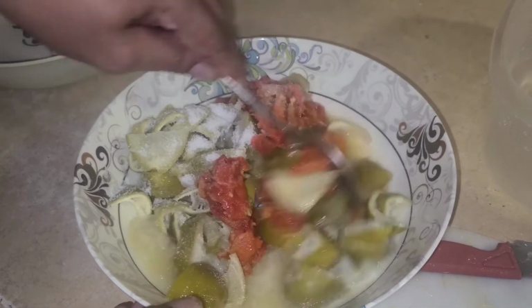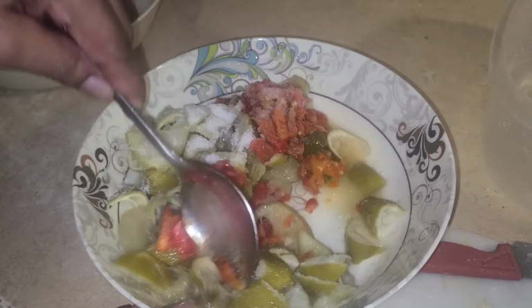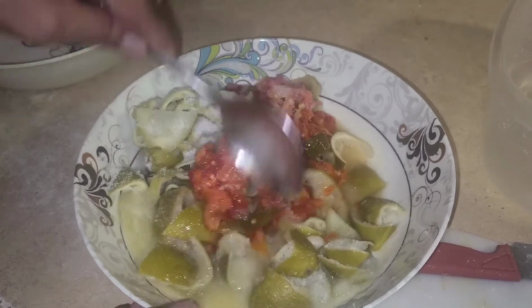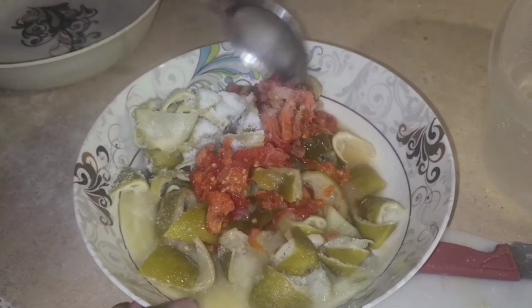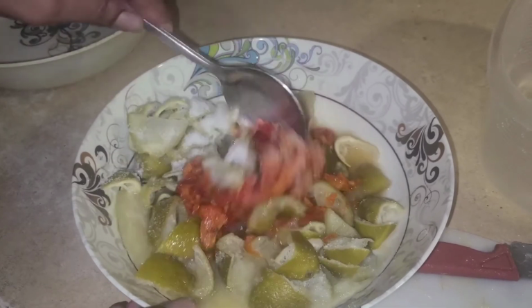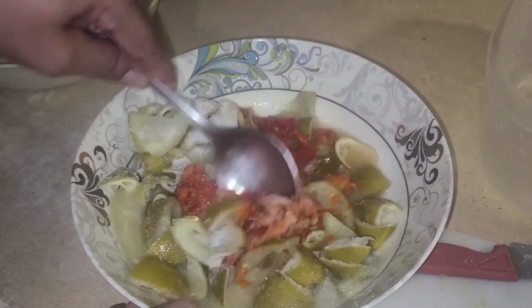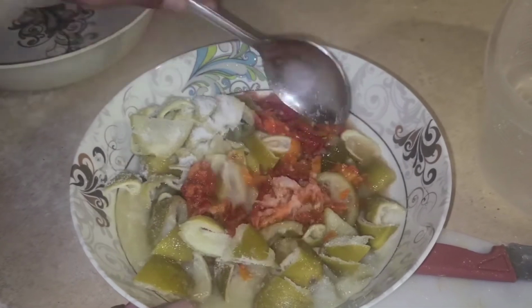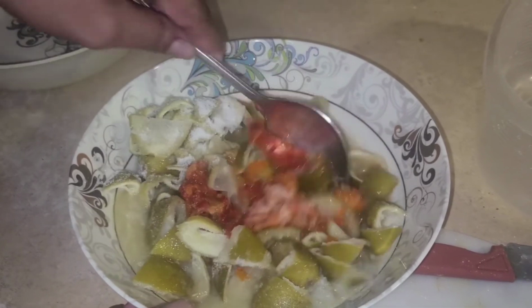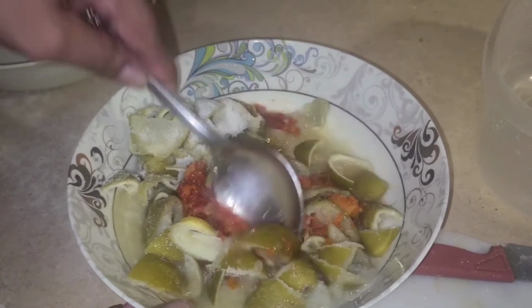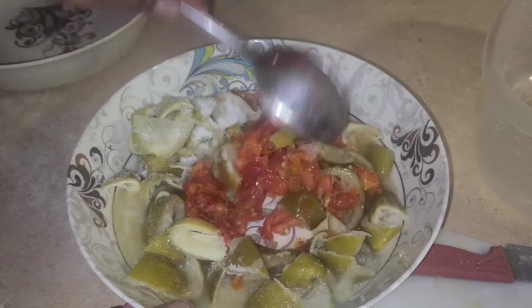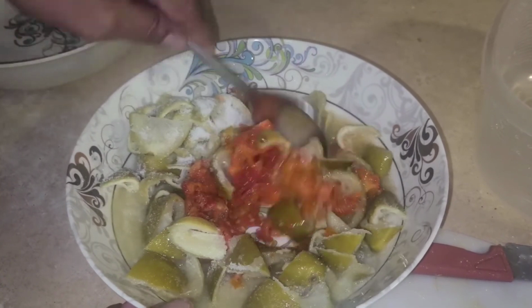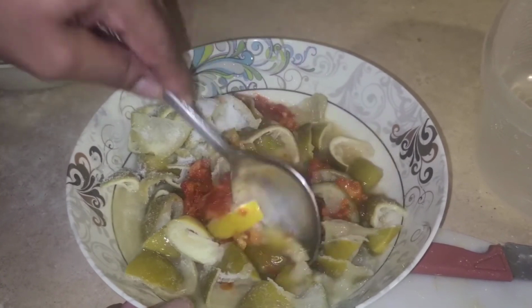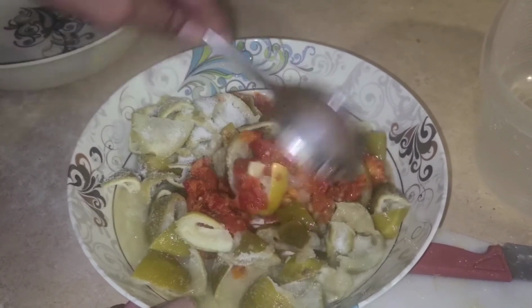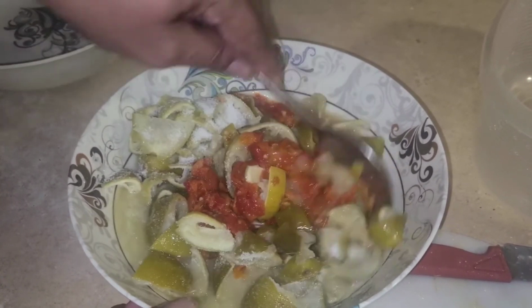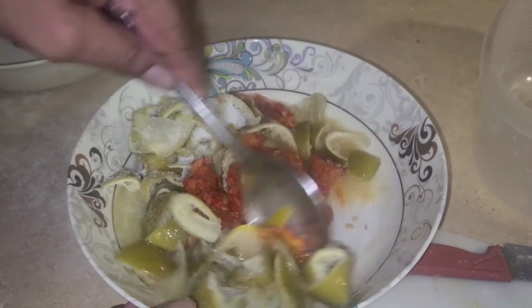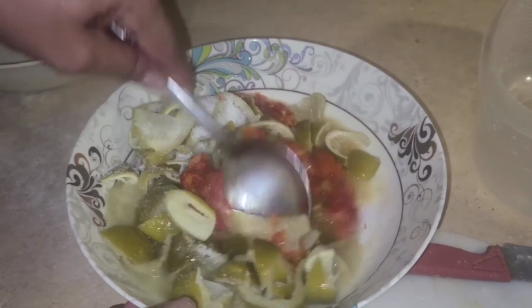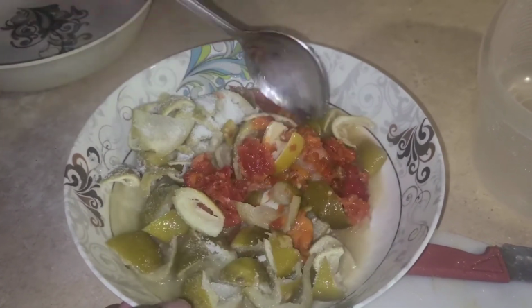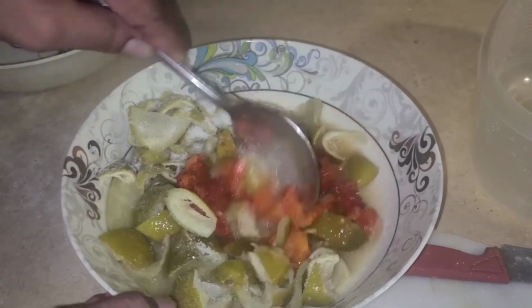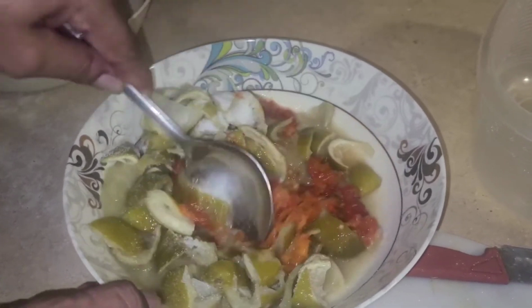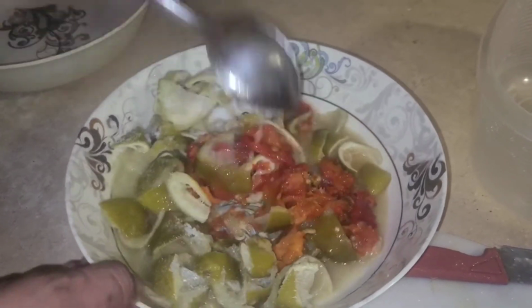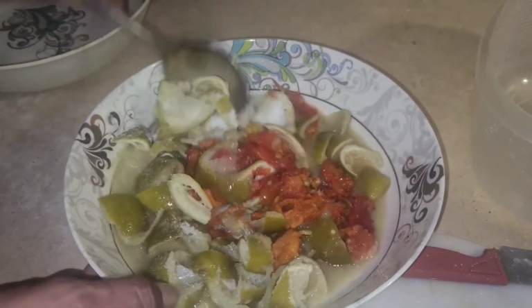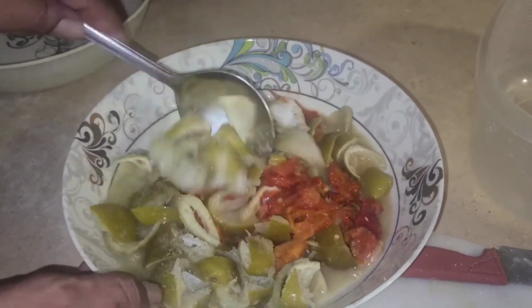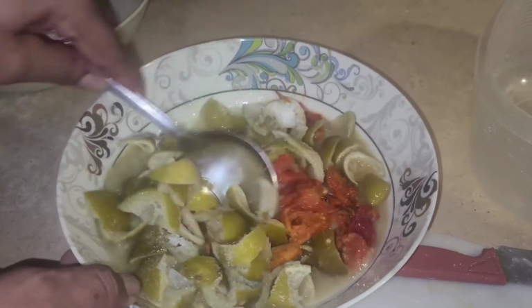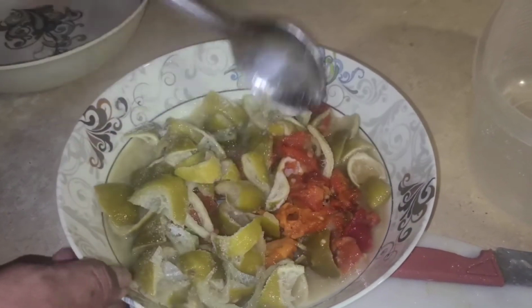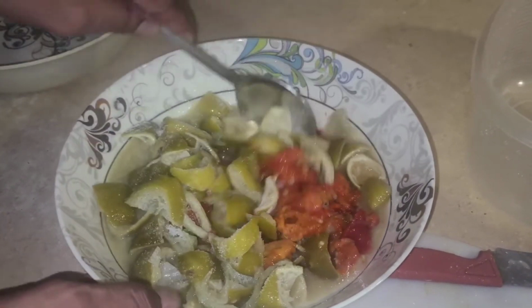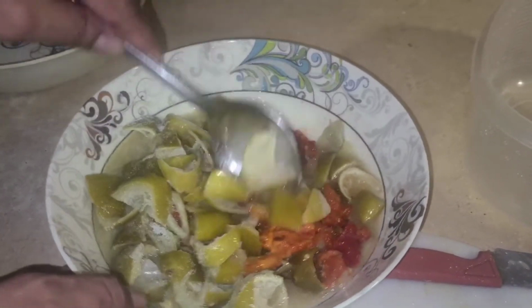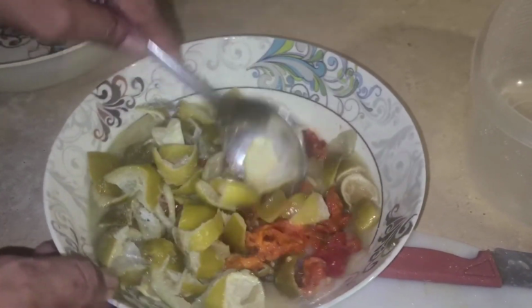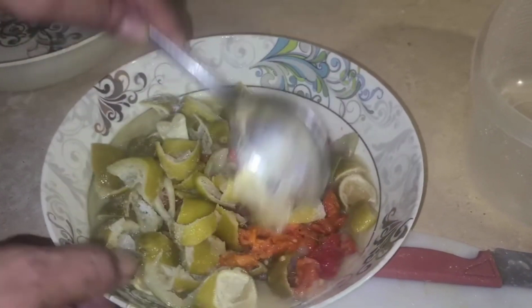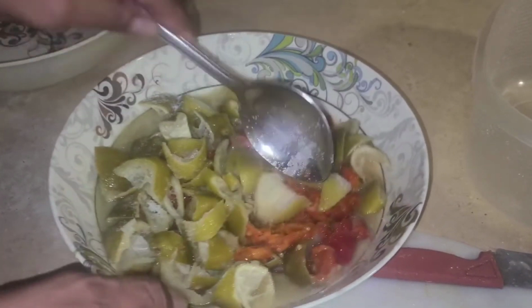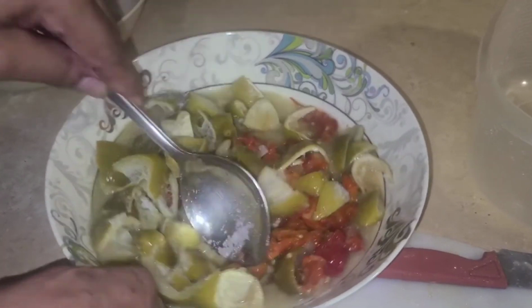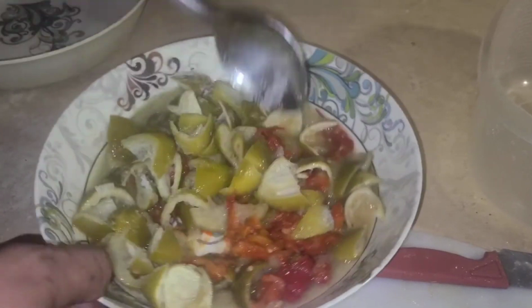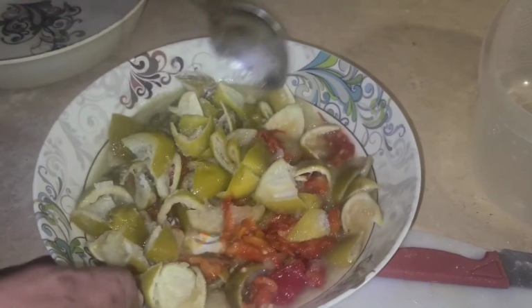Some people call it lime and pepper, but we call it lime mature. Mix it up with the salt.